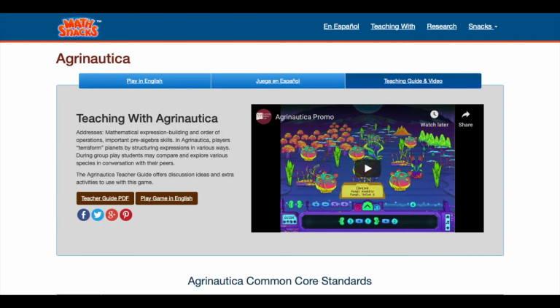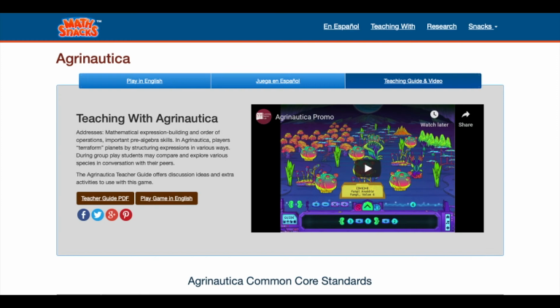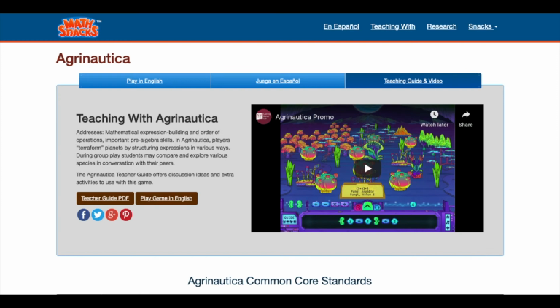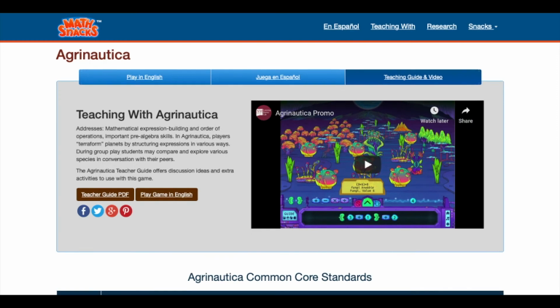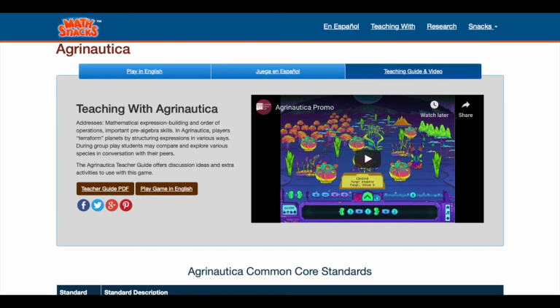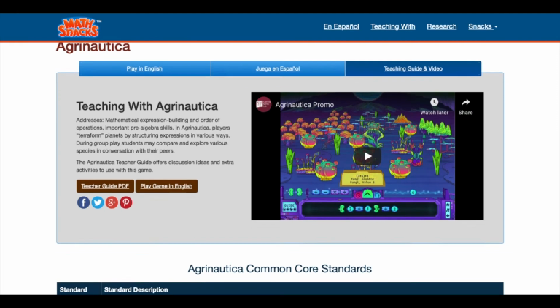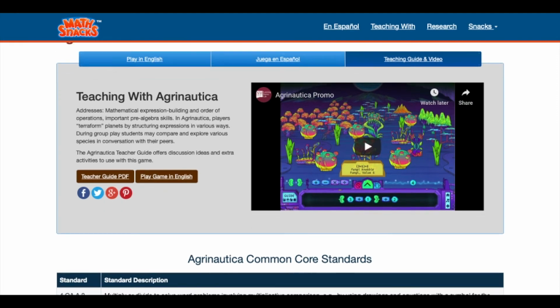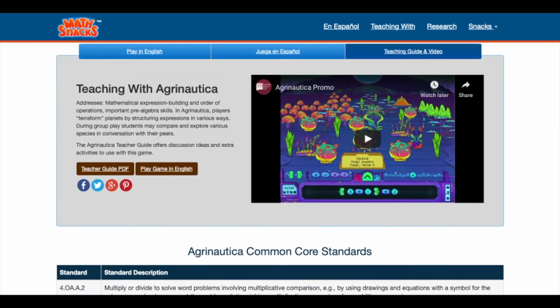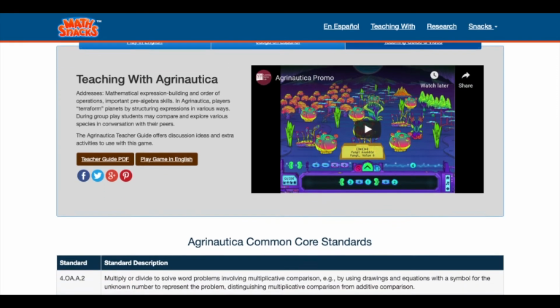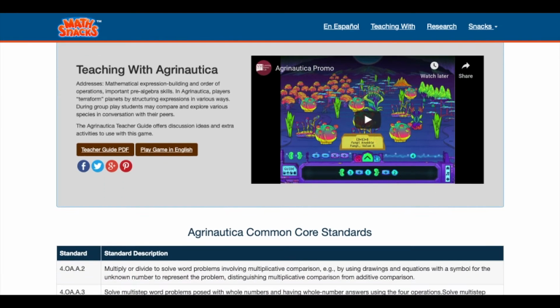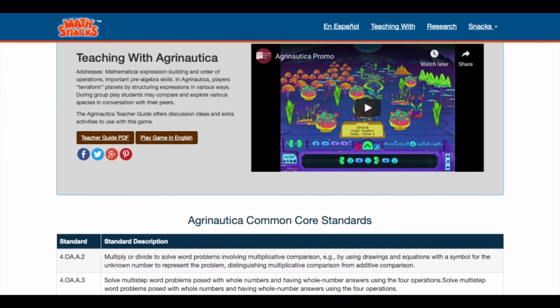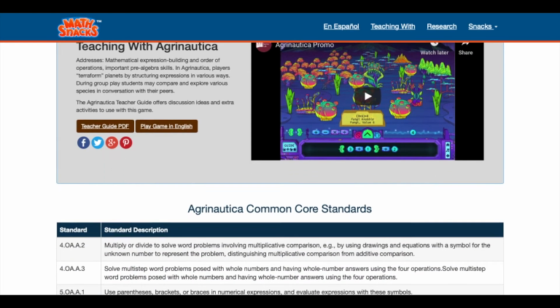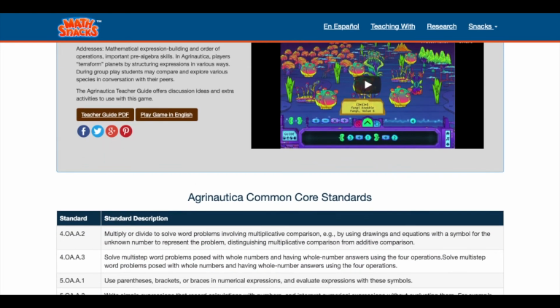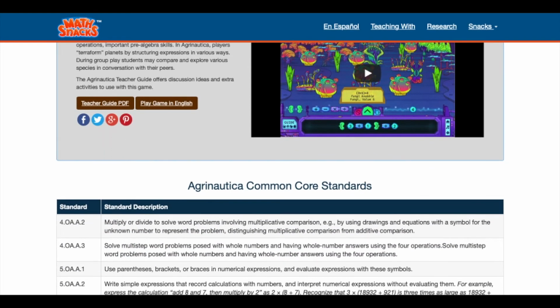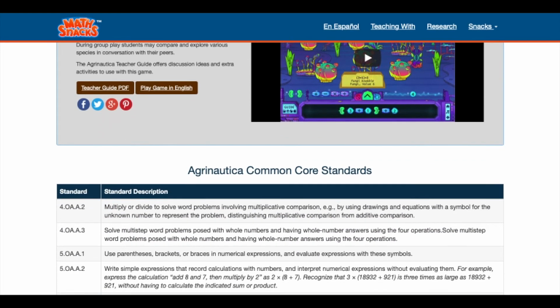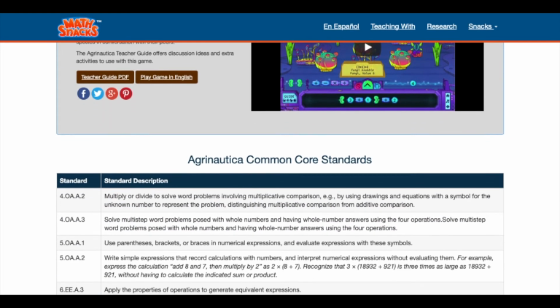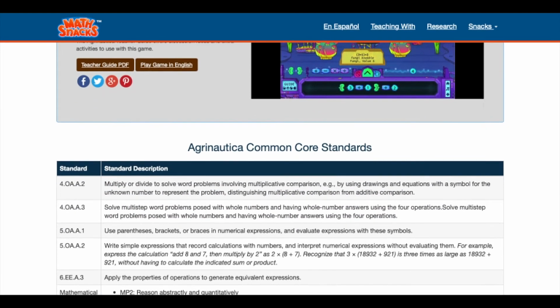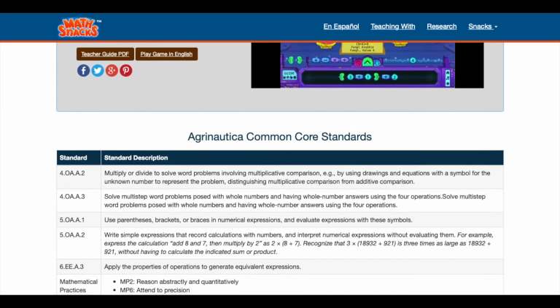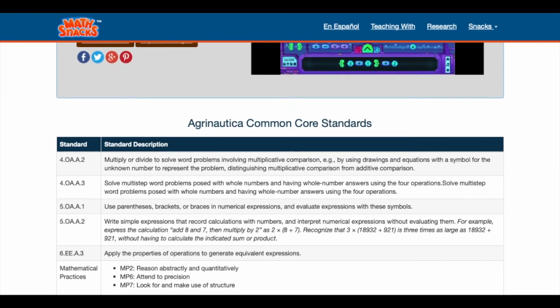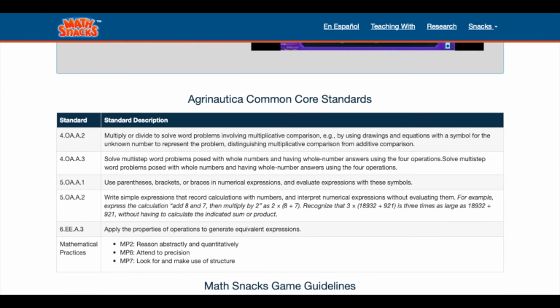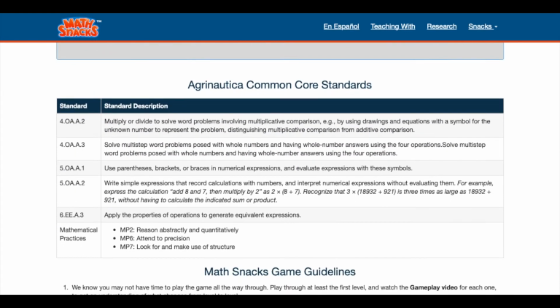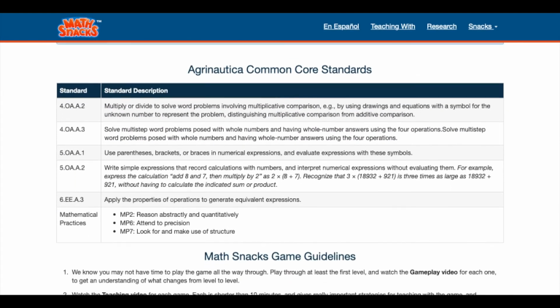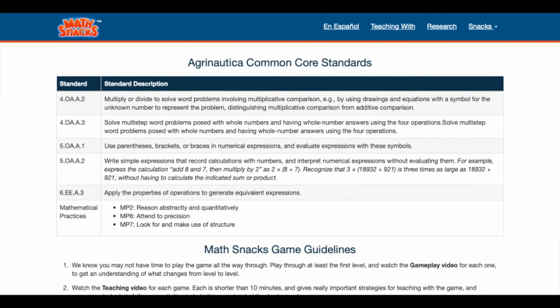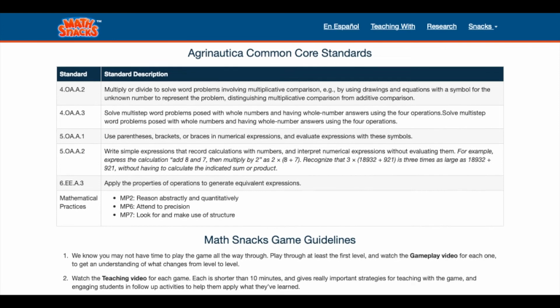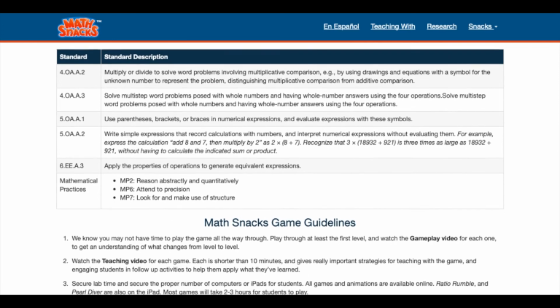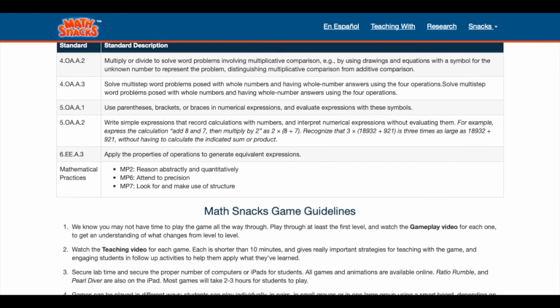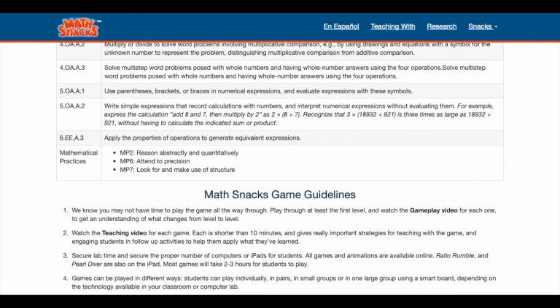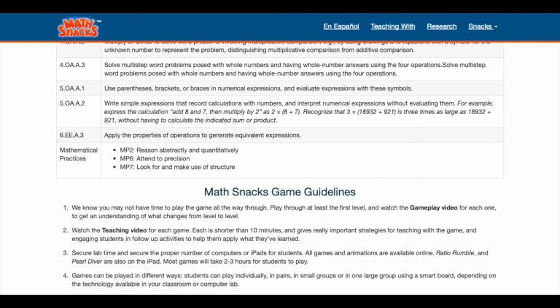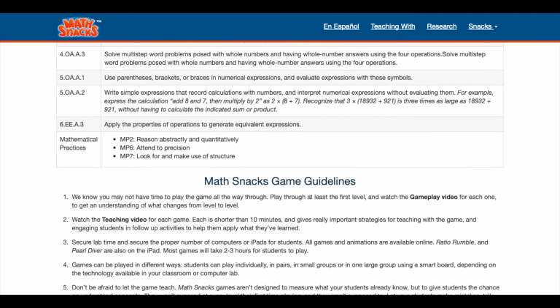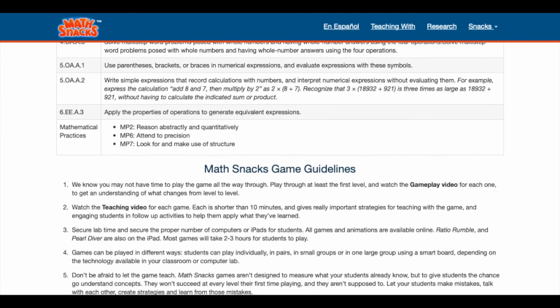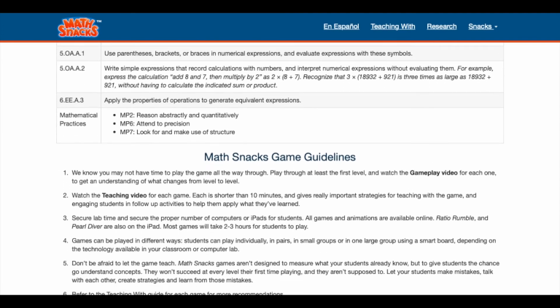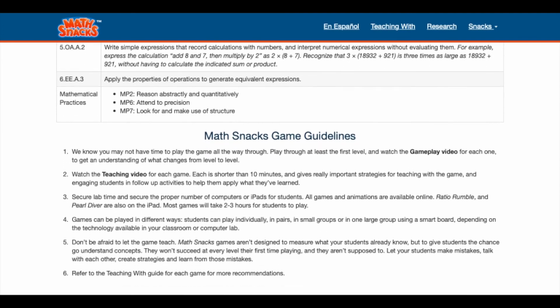Designed for grades 5 and above, Agronautica helps players build understanding of expression building, order of operations, and multi-step problem solving.